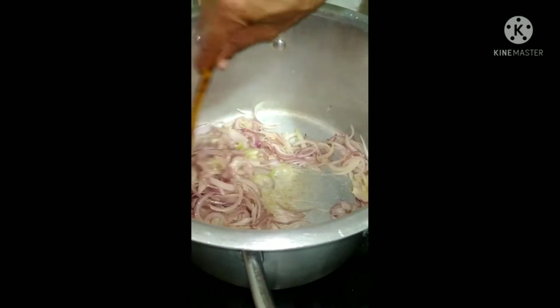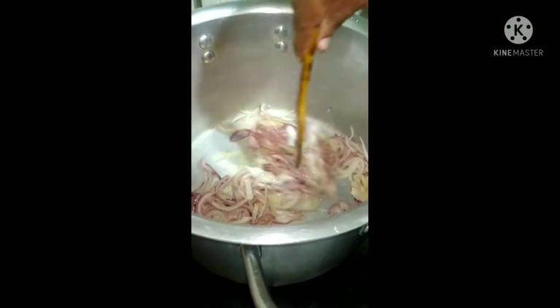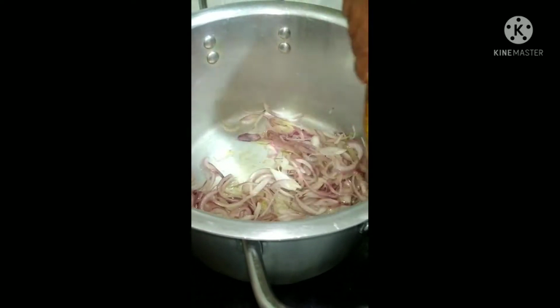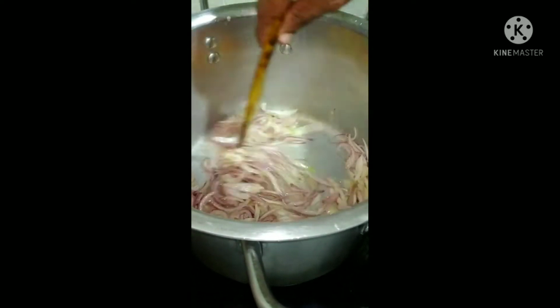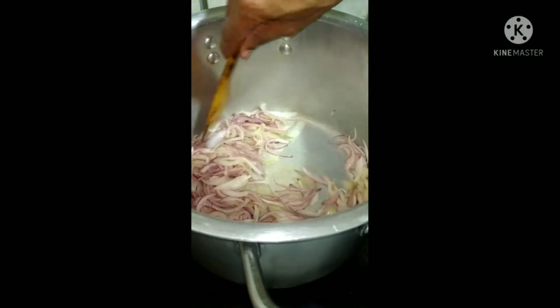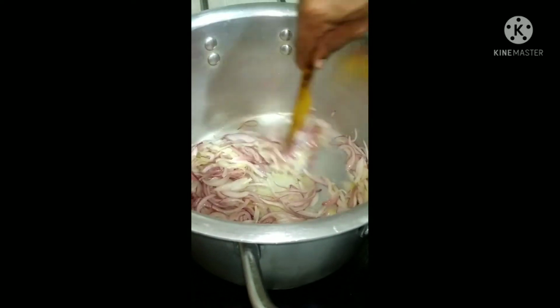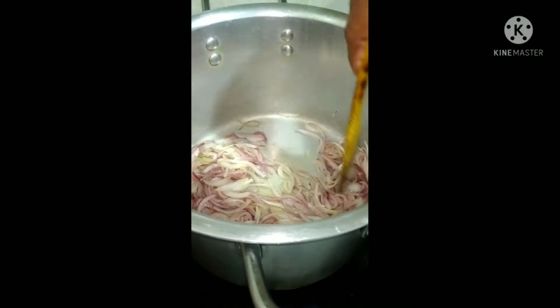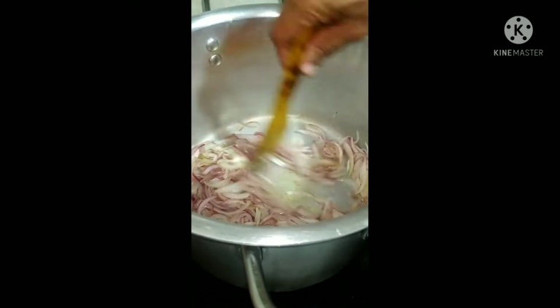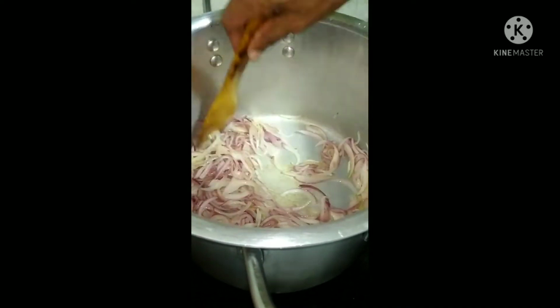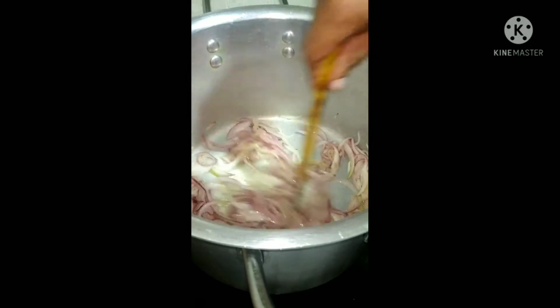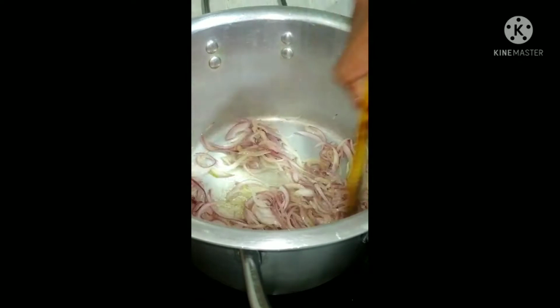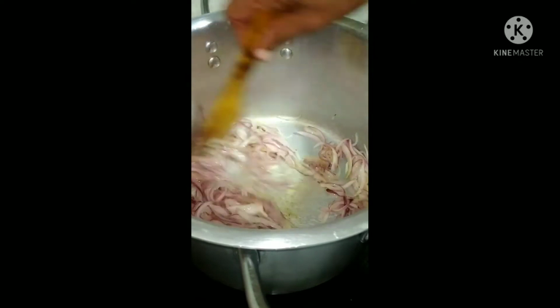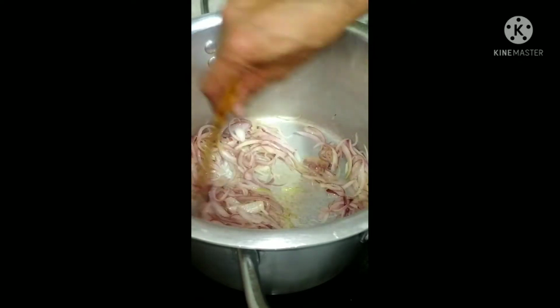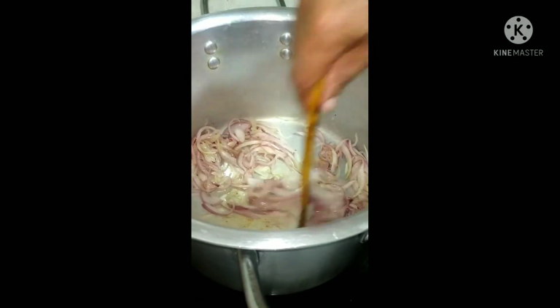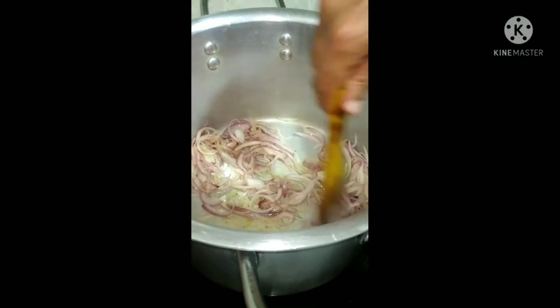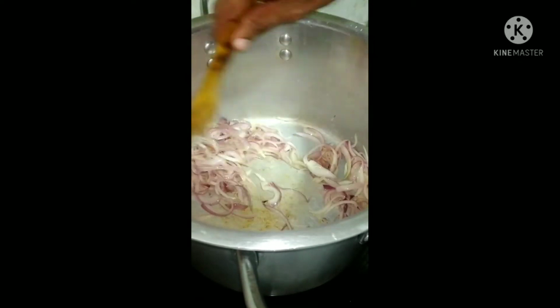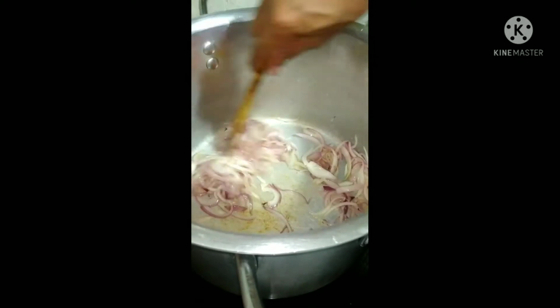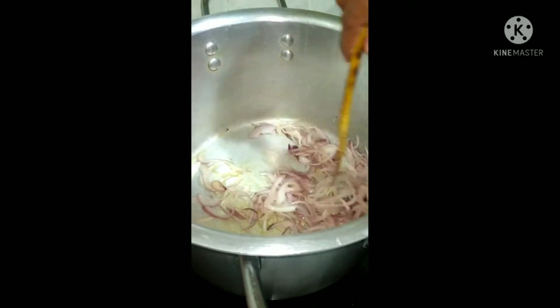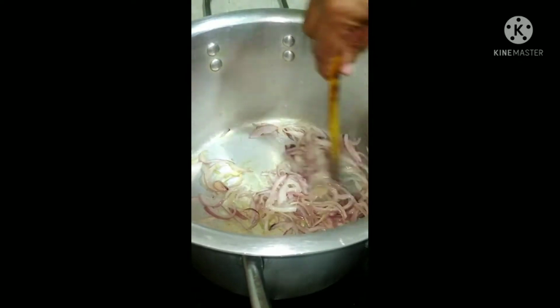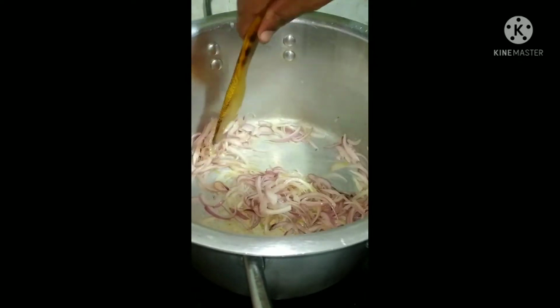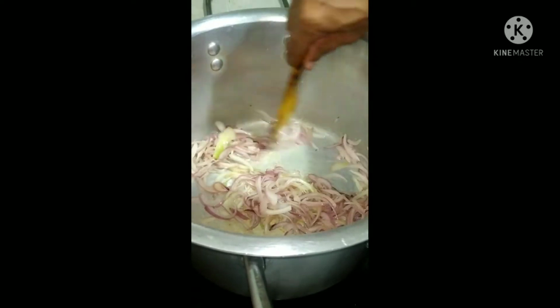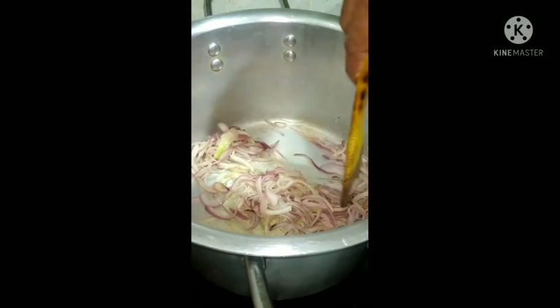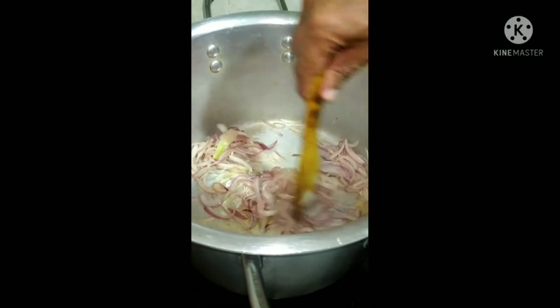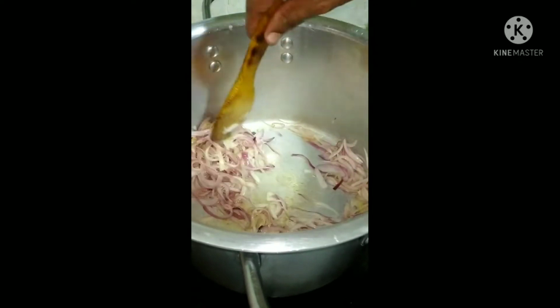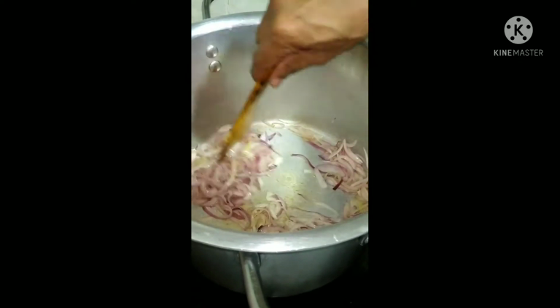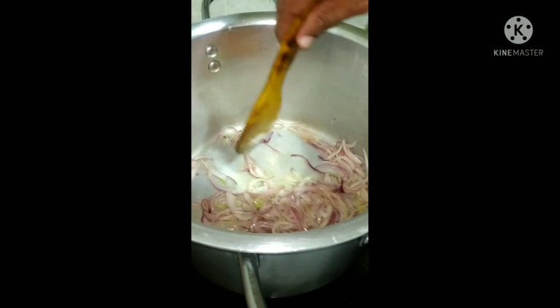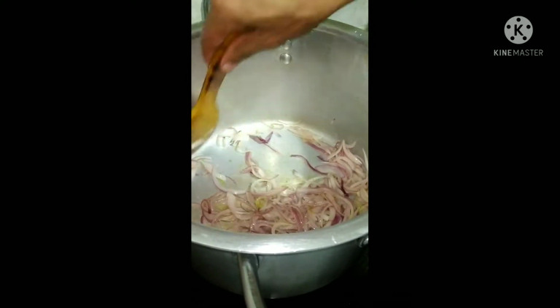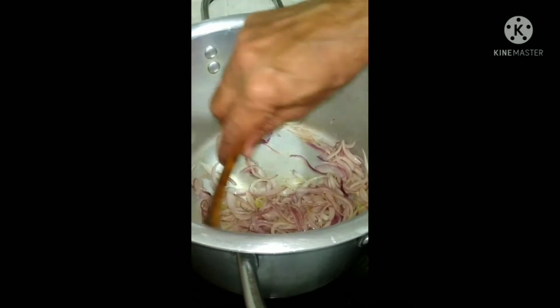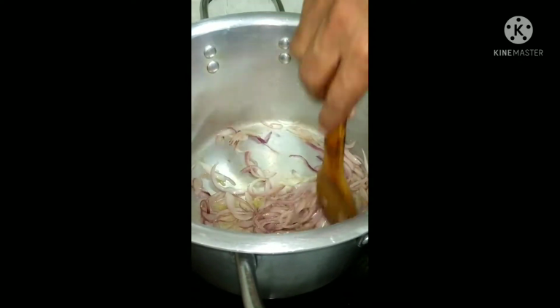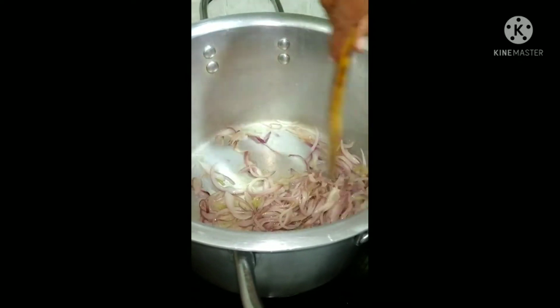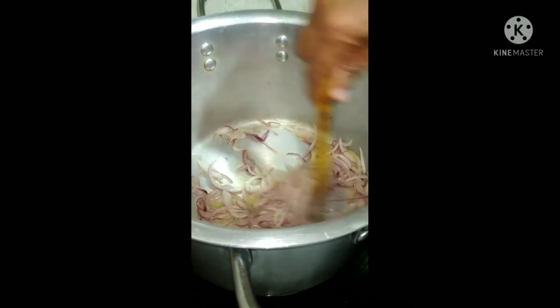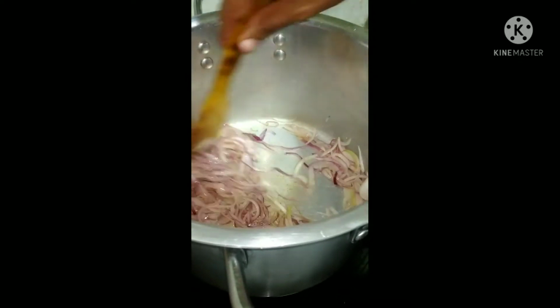We are still frying the onions. The color of the onion has not changed still.